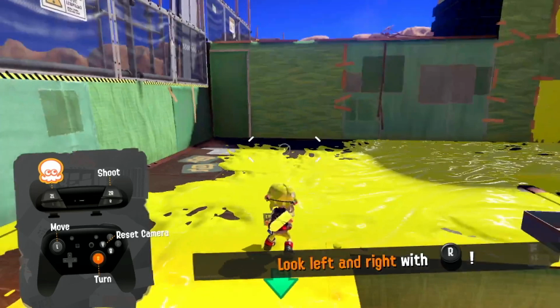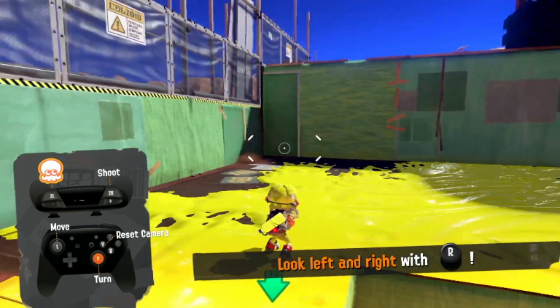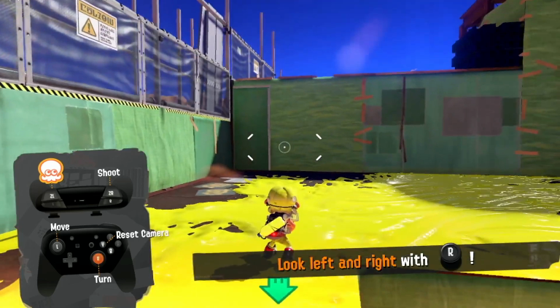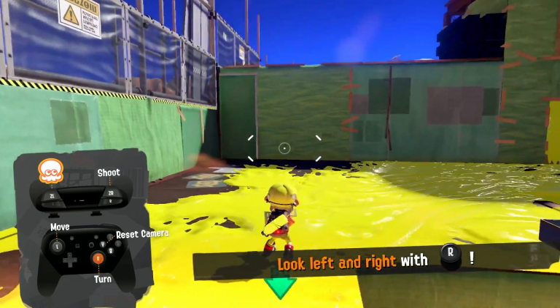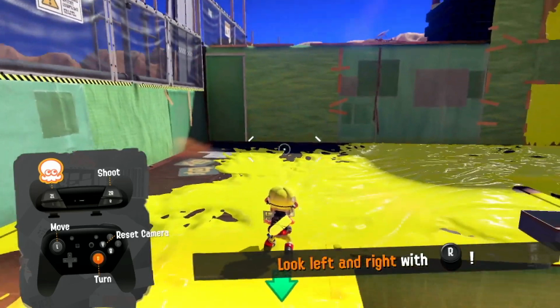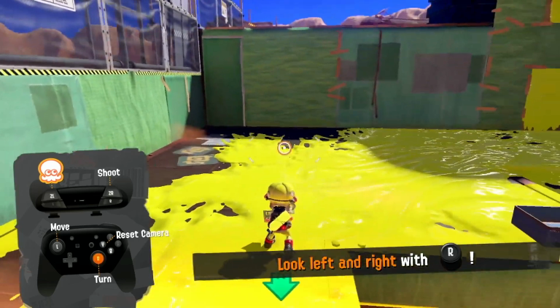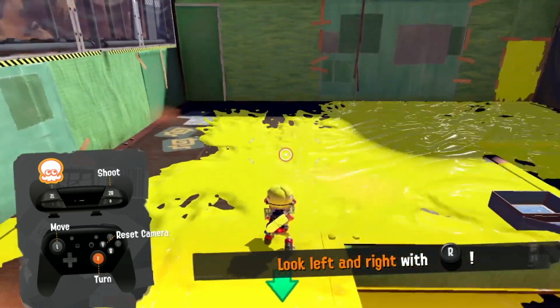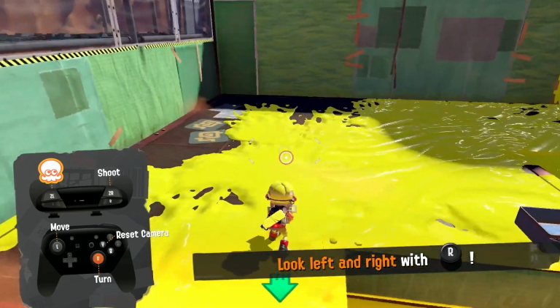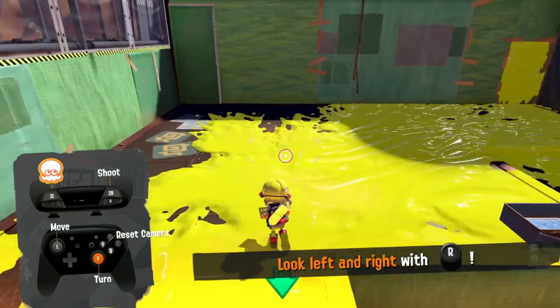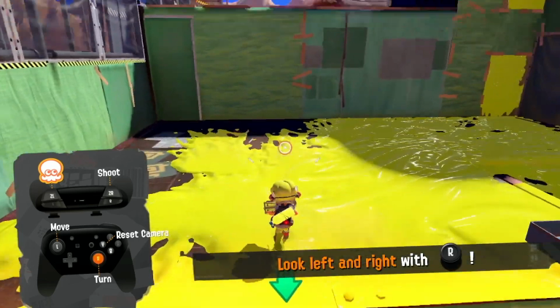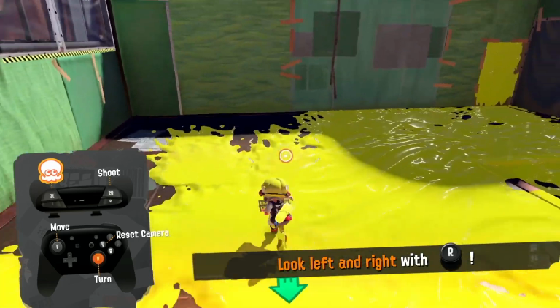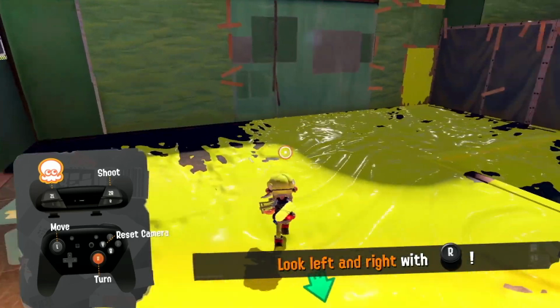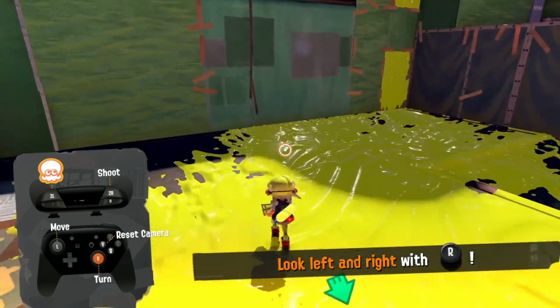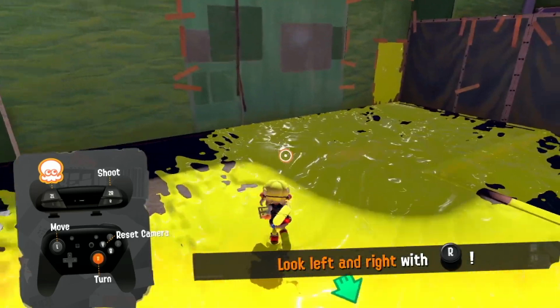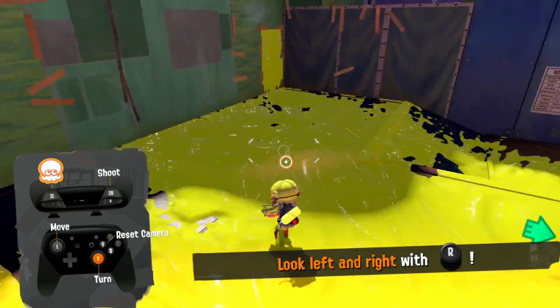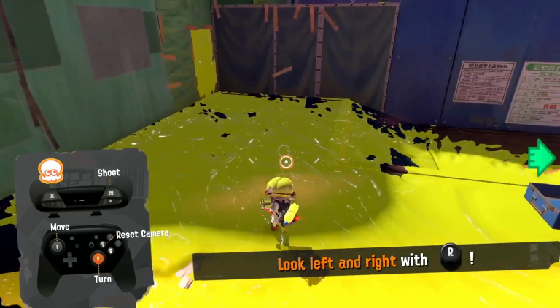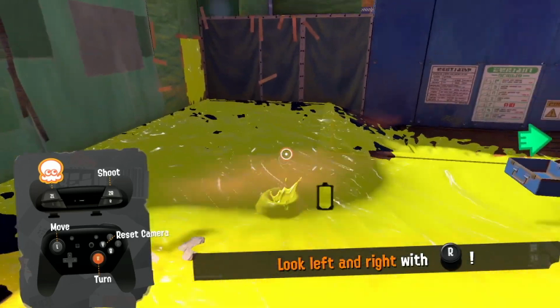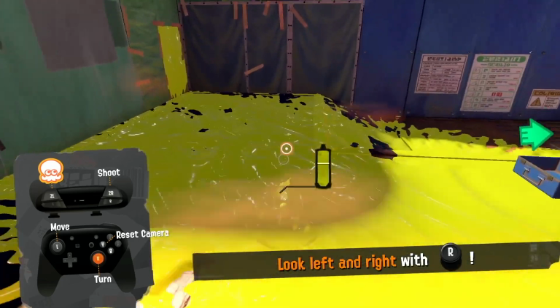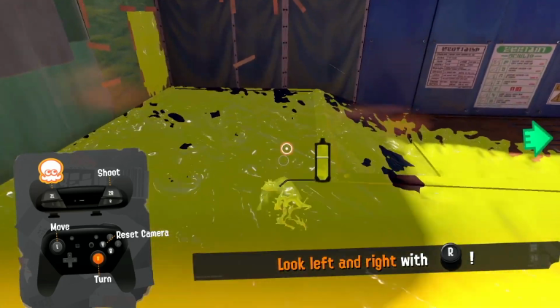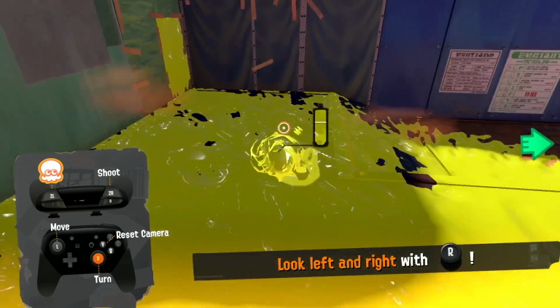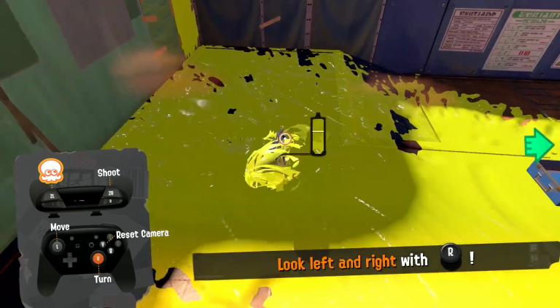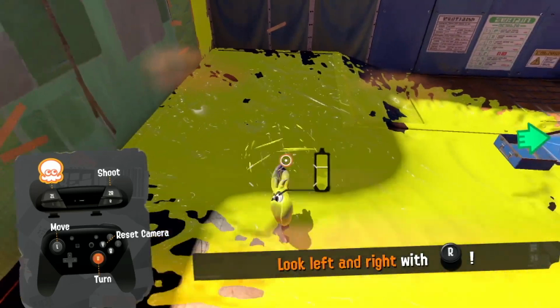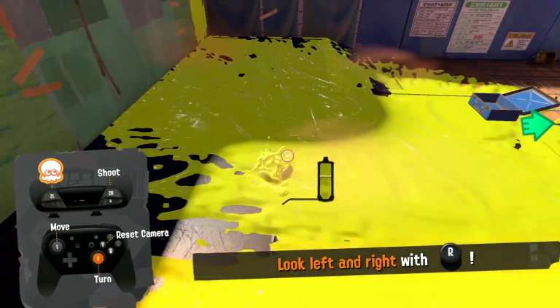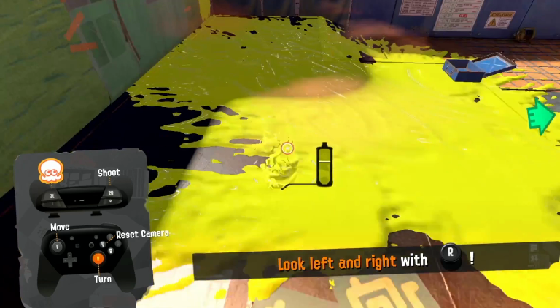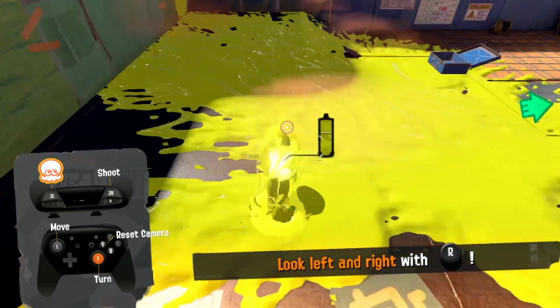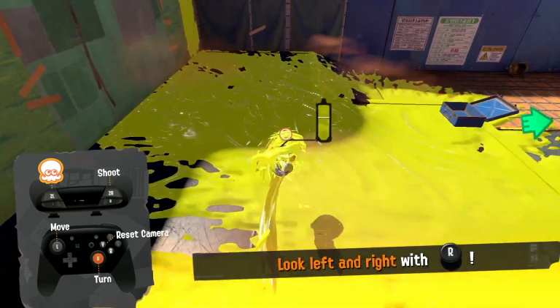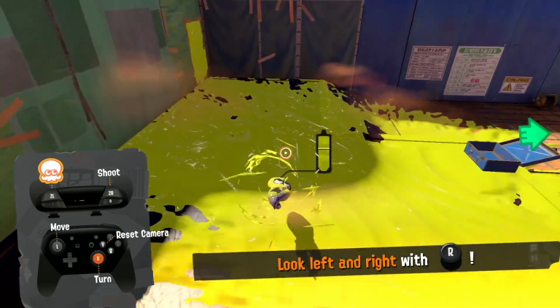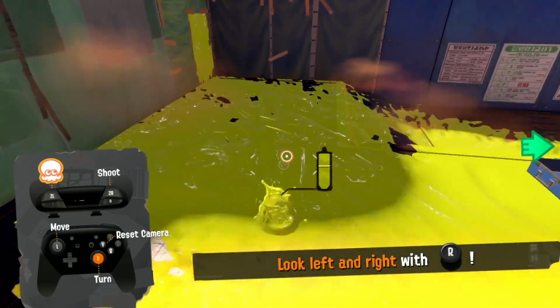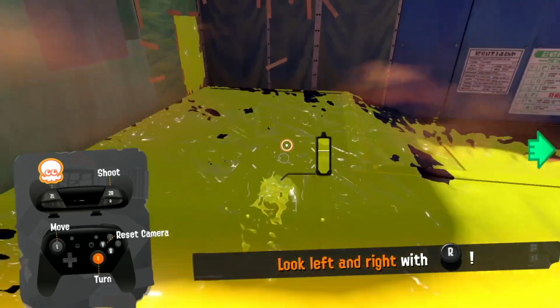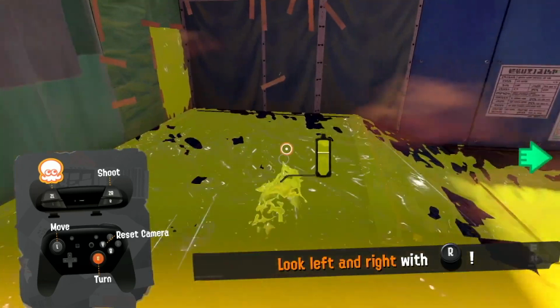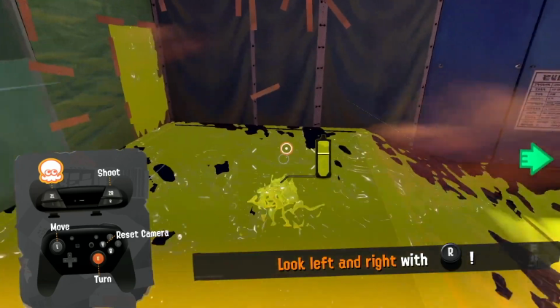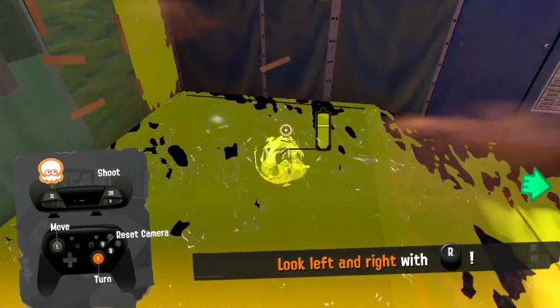Hey guys, so I didn't realize how difficult it is to do the squid roll, so I wanted to show you guys how.